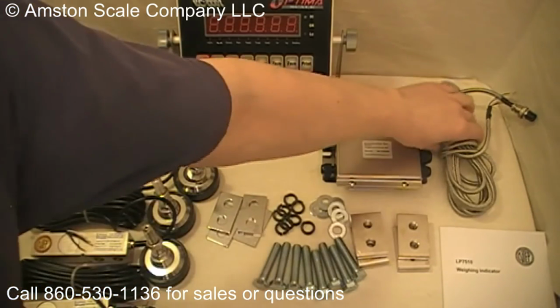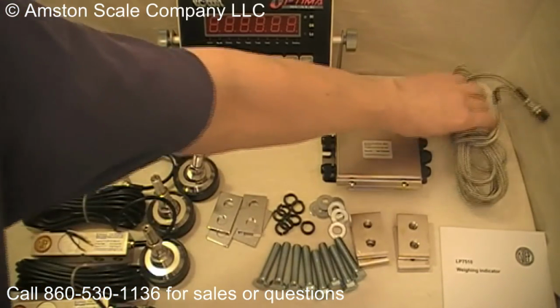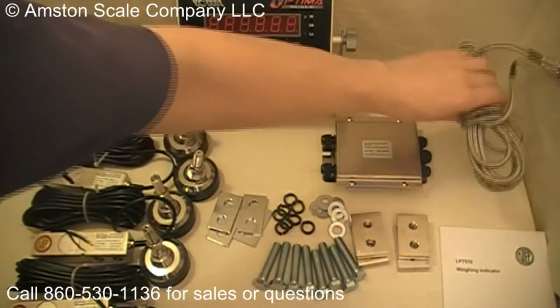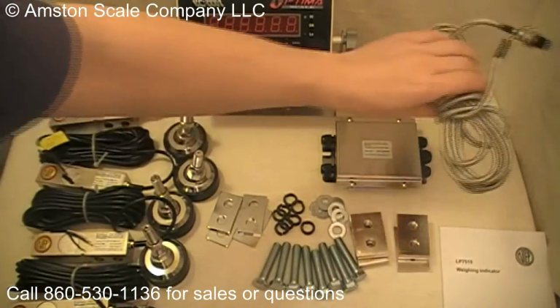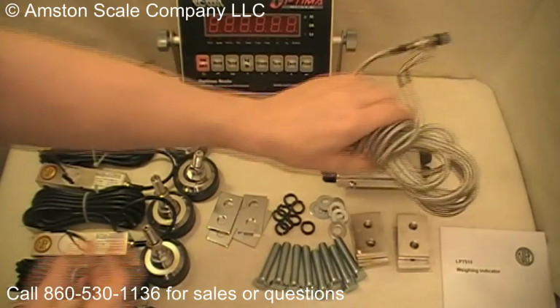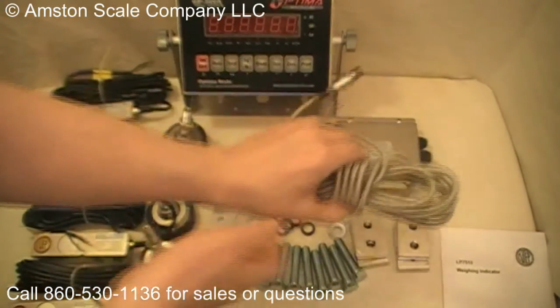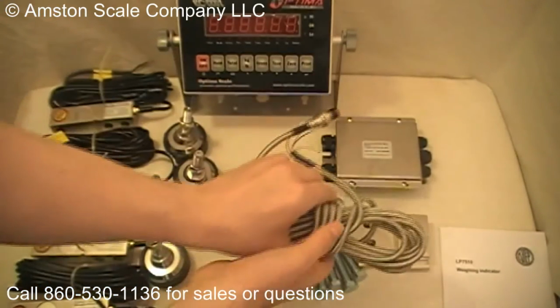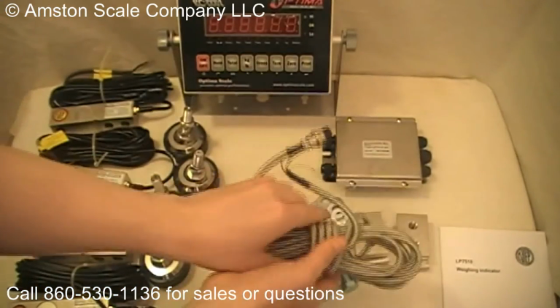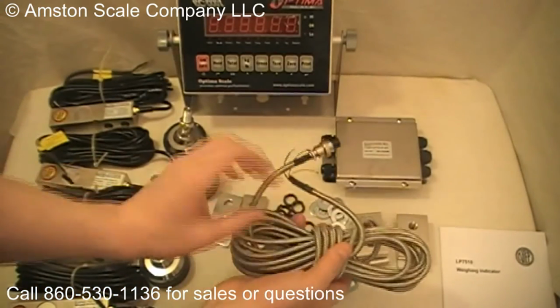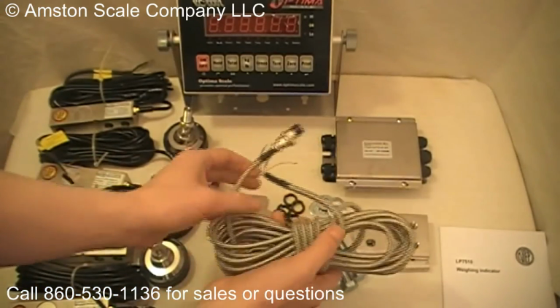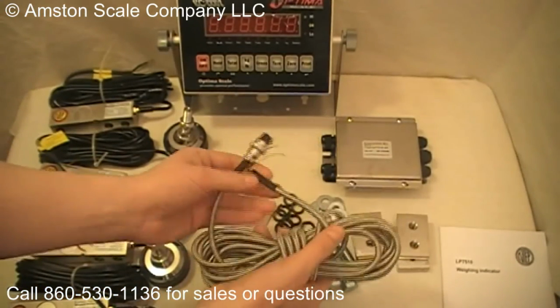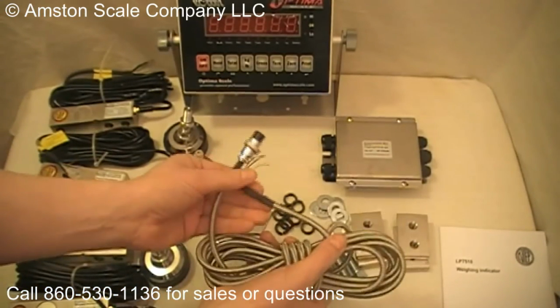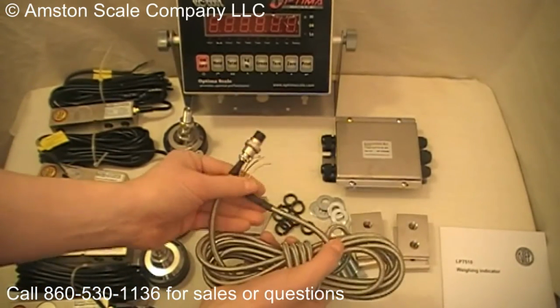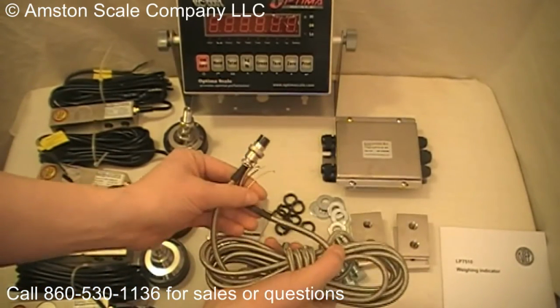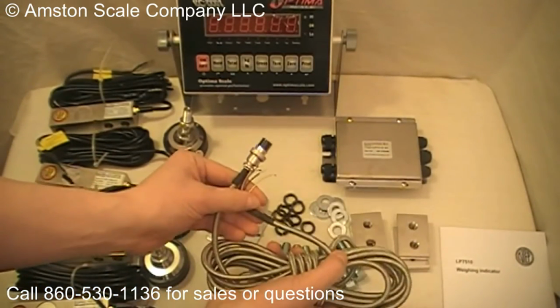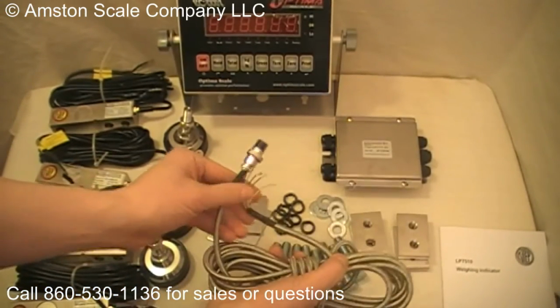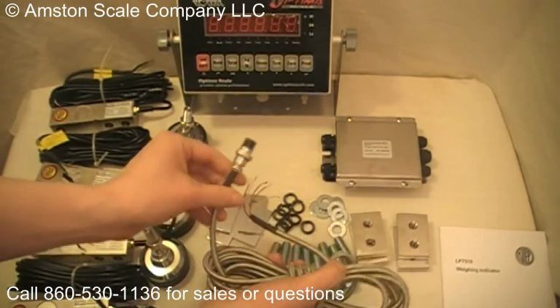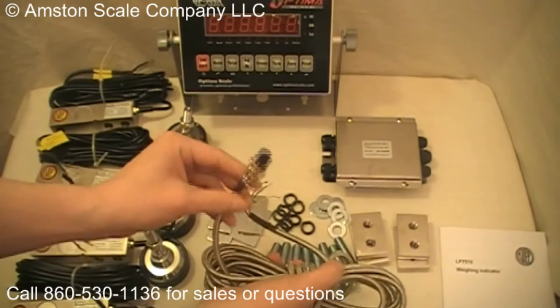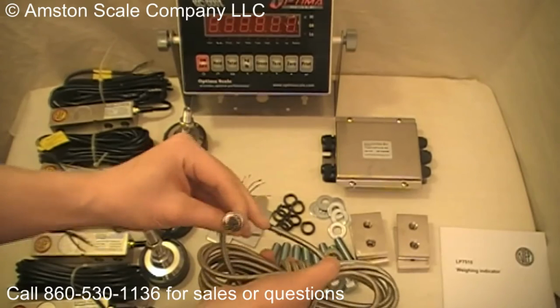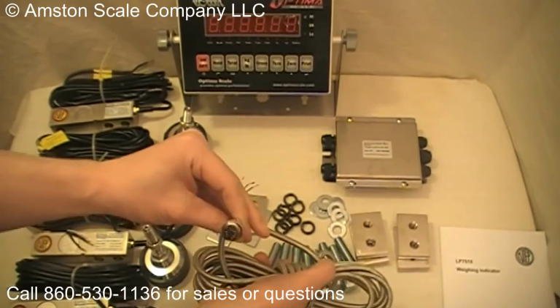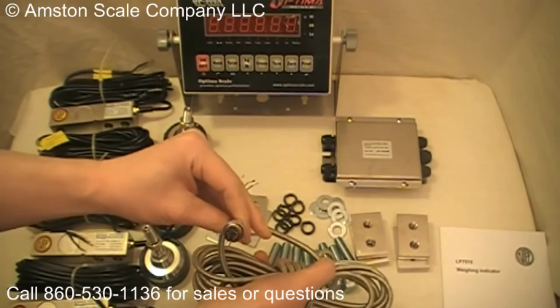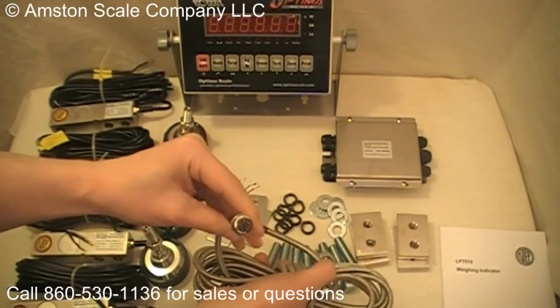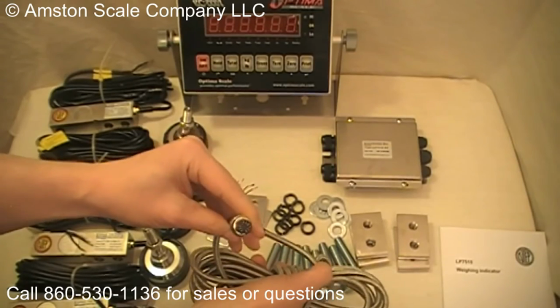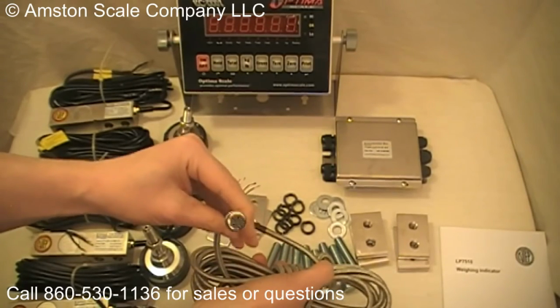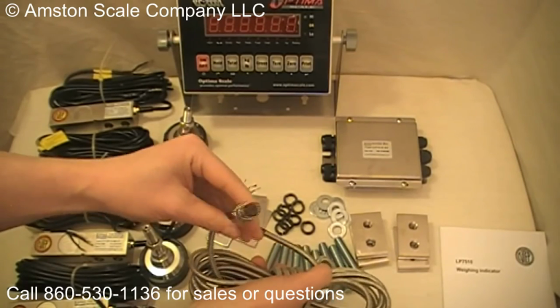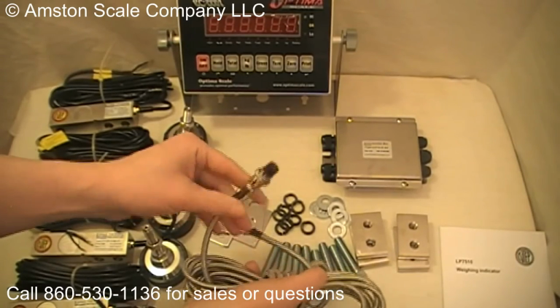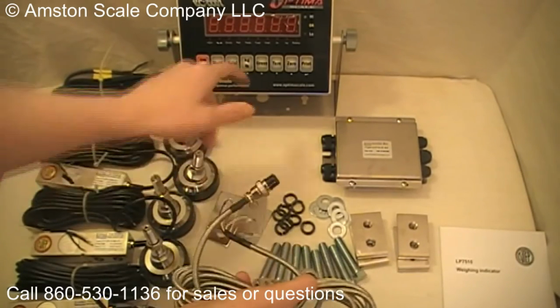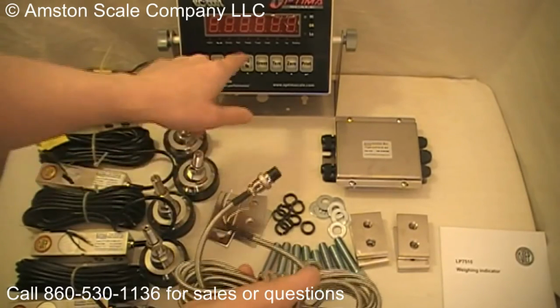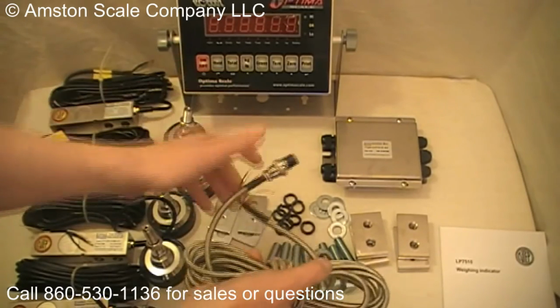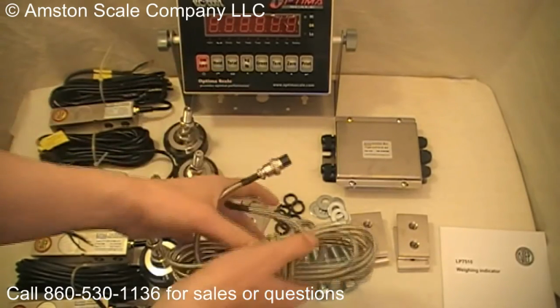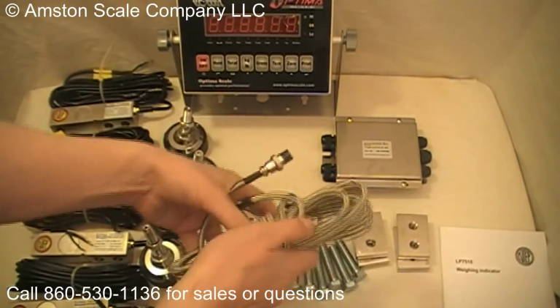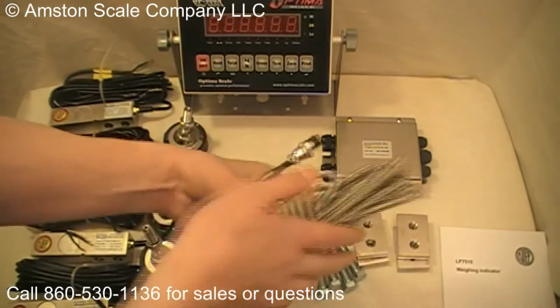Next is the home run cable. This is a steel shielded cable and it's got a quick disconnect for connecting to the indicator.